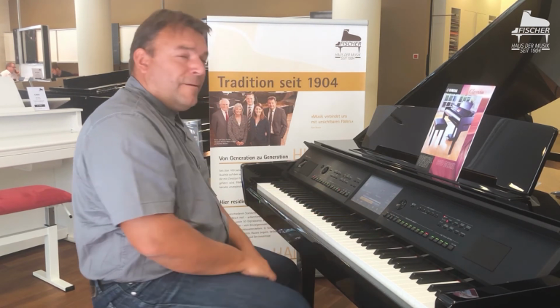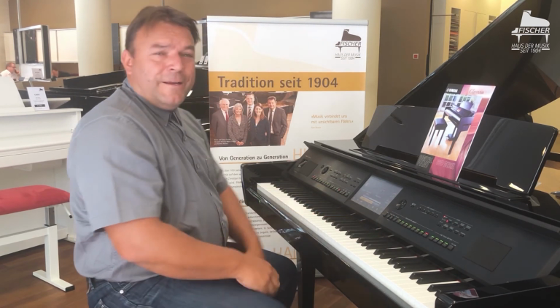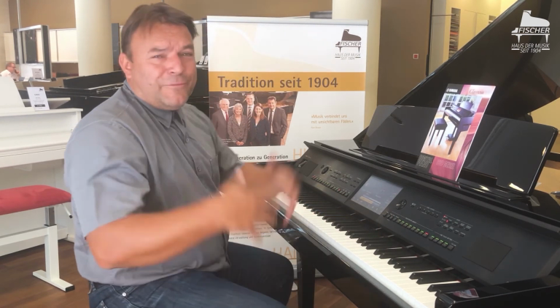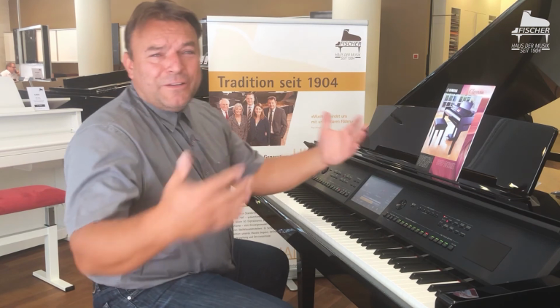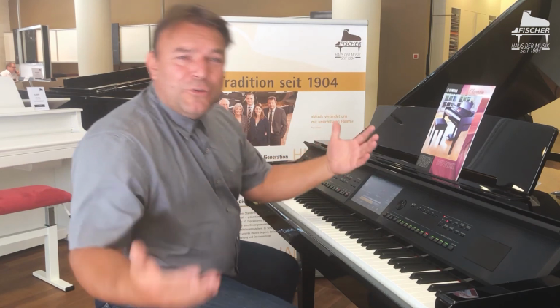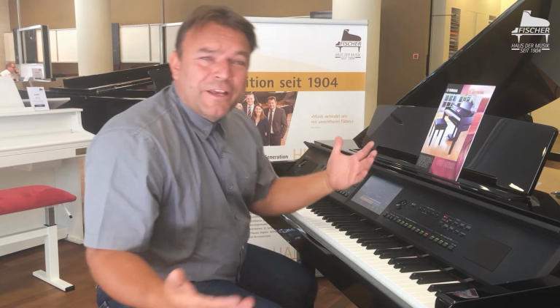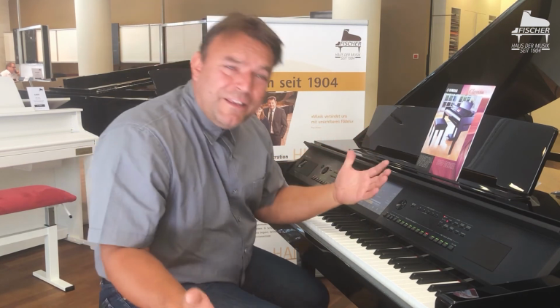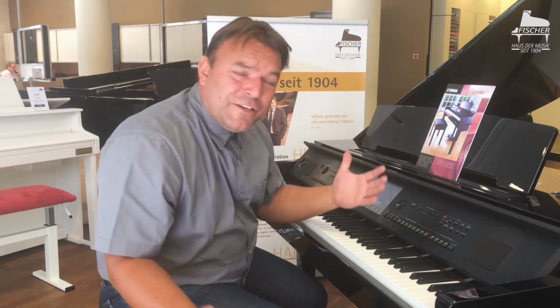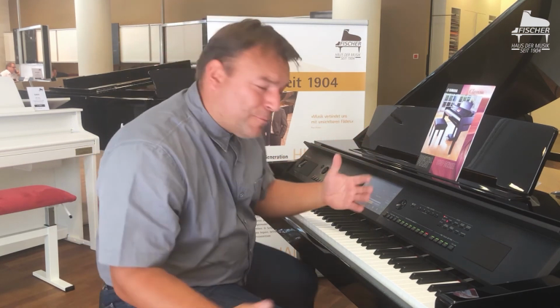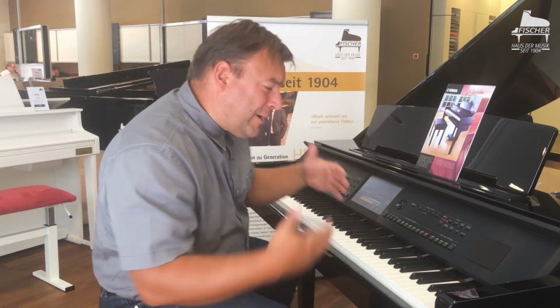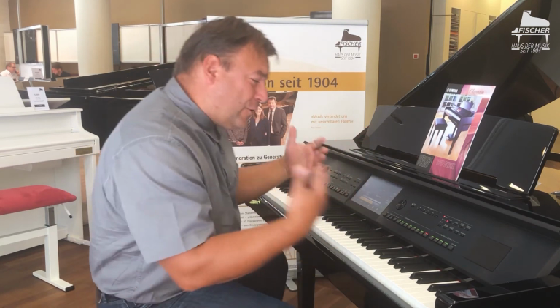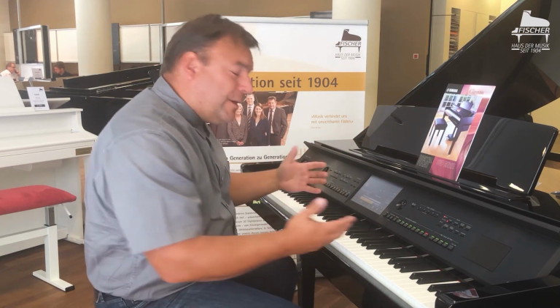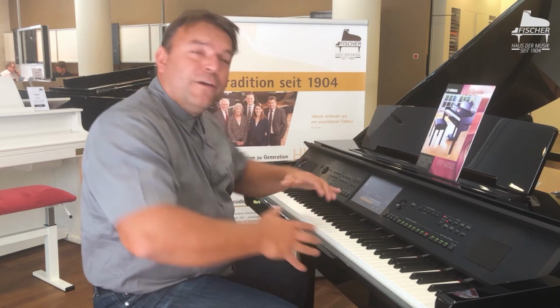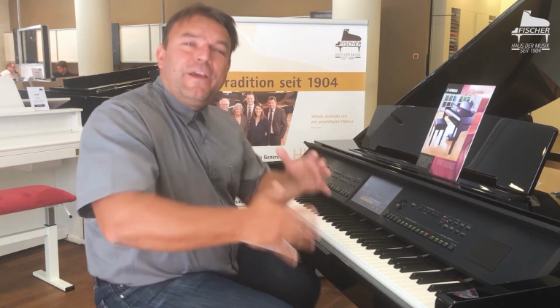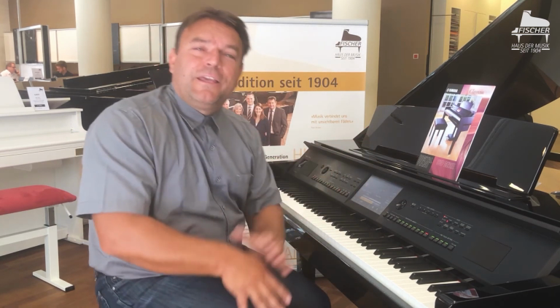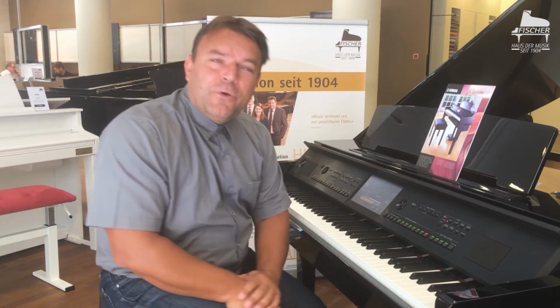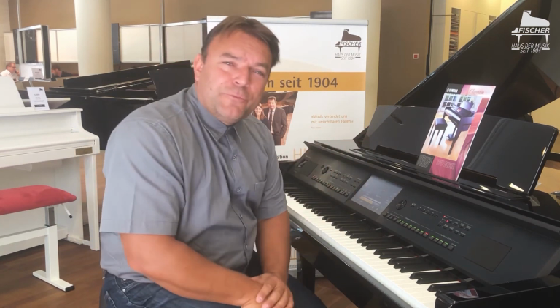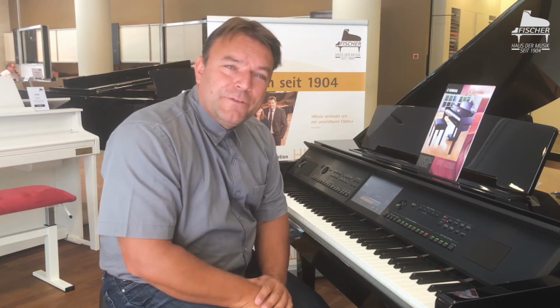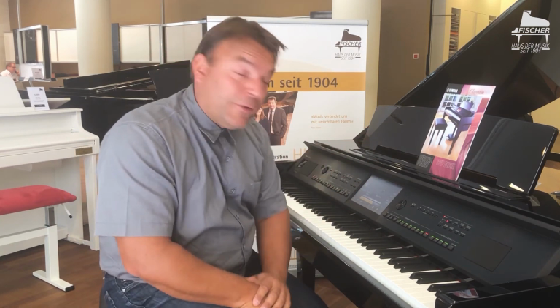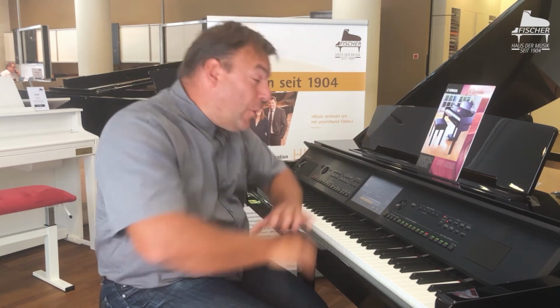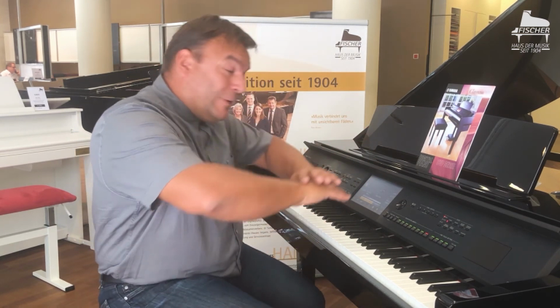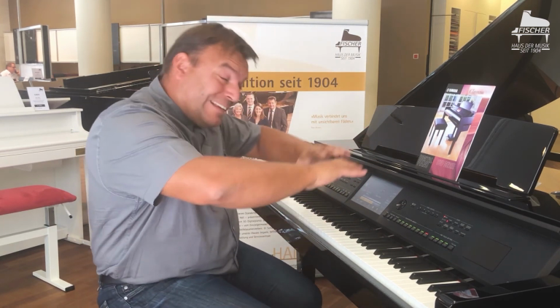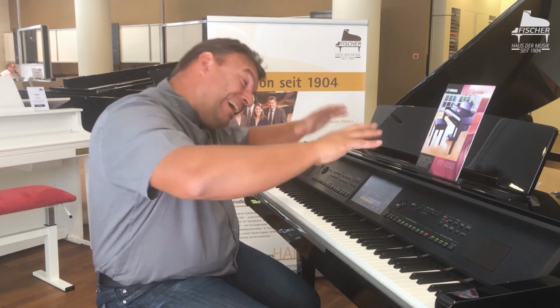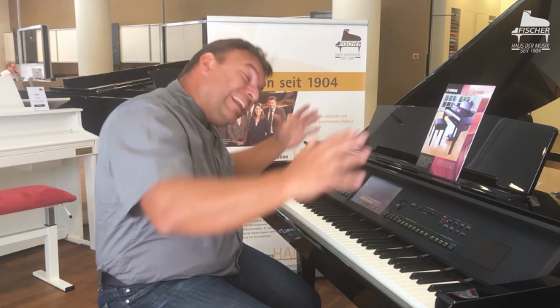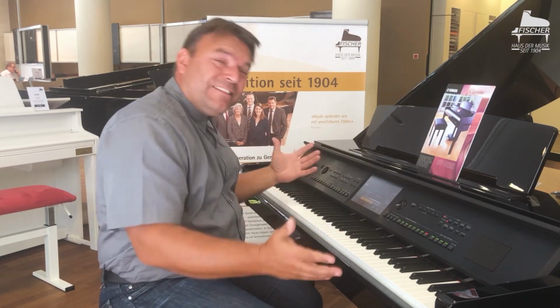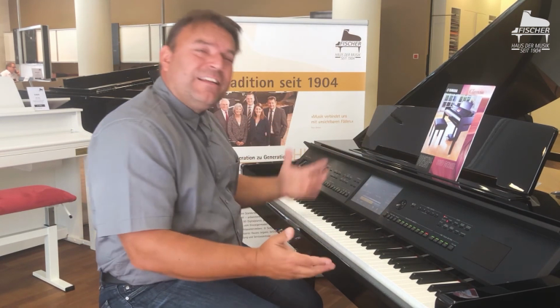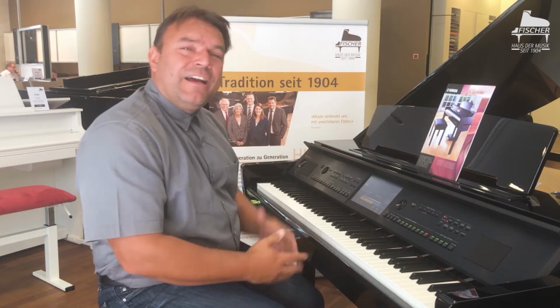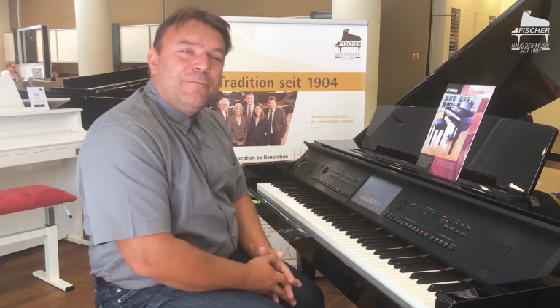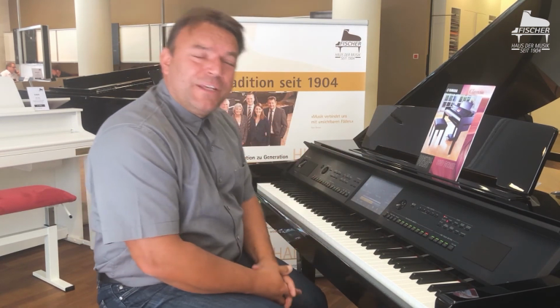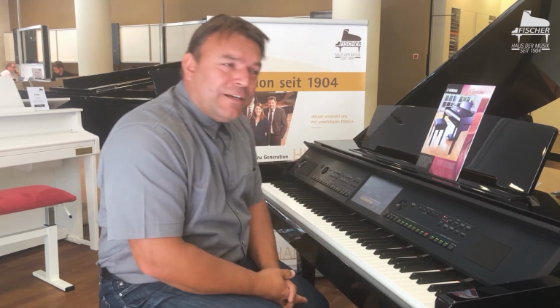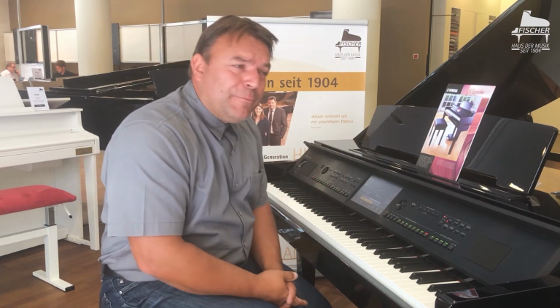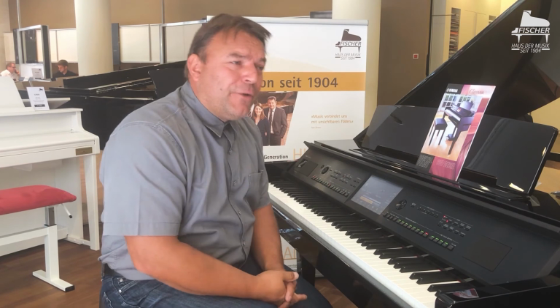That is of course enormous fun — to be able to play like a keyboarder as well. And all of this in one digital piano.